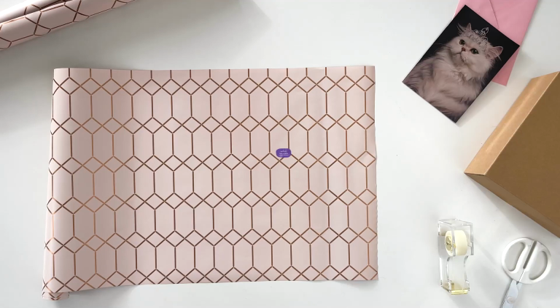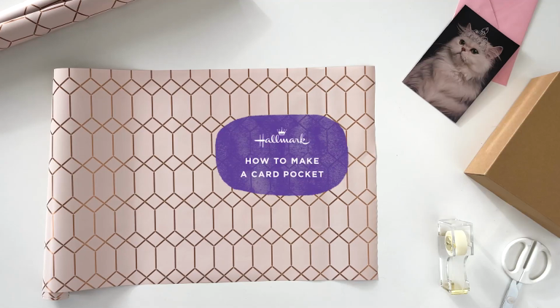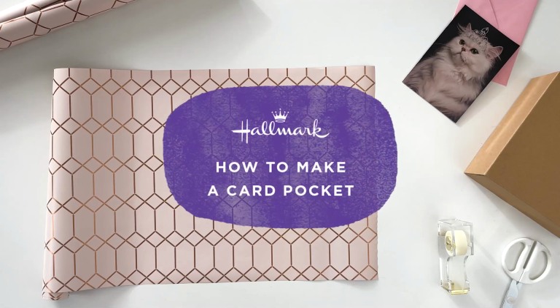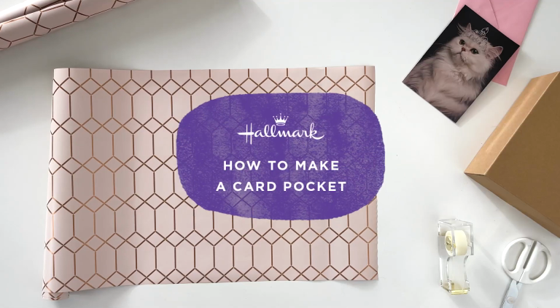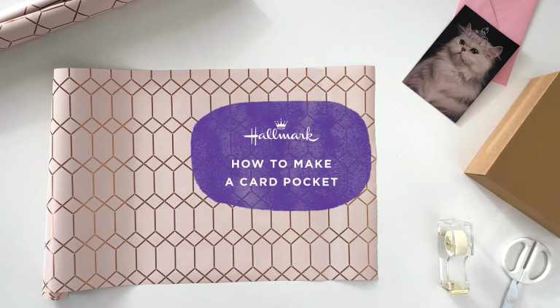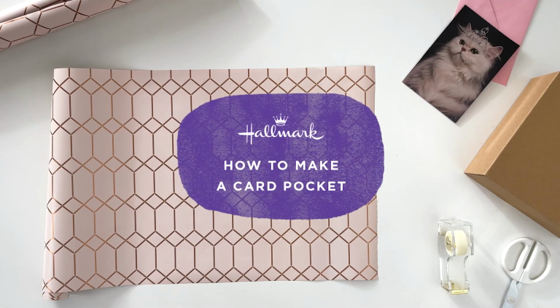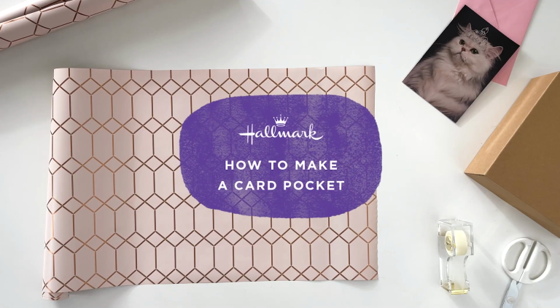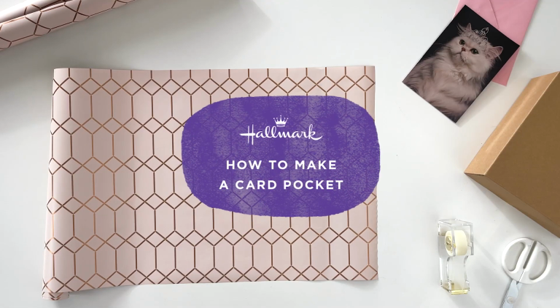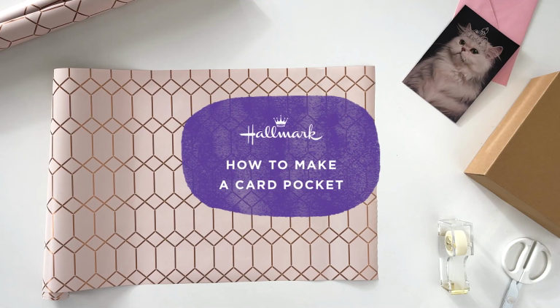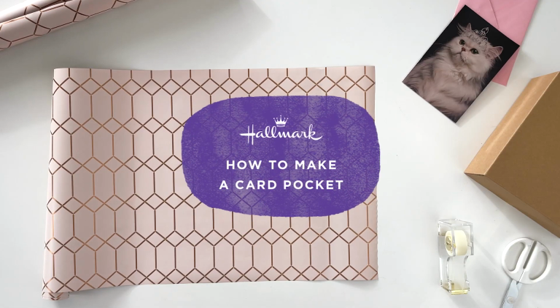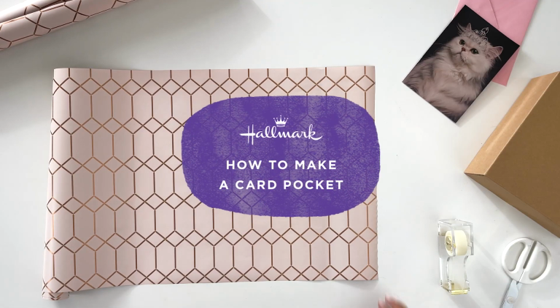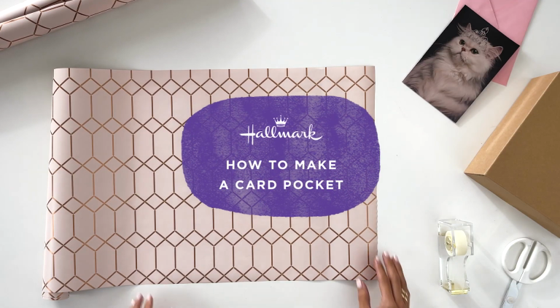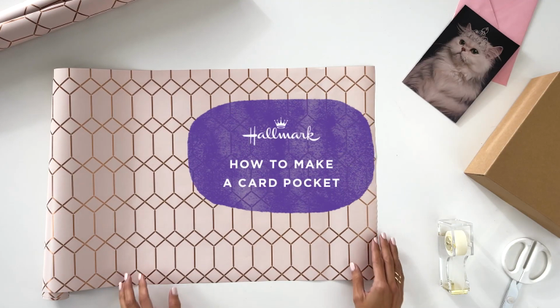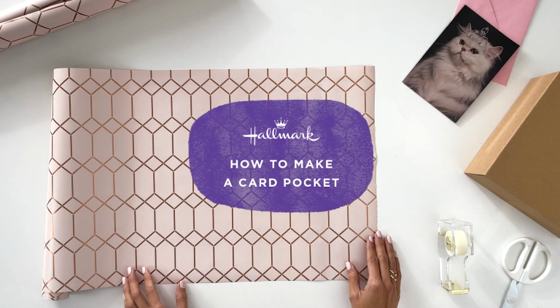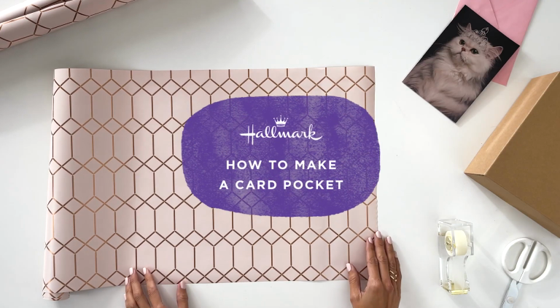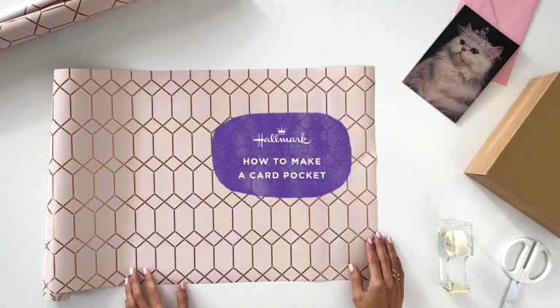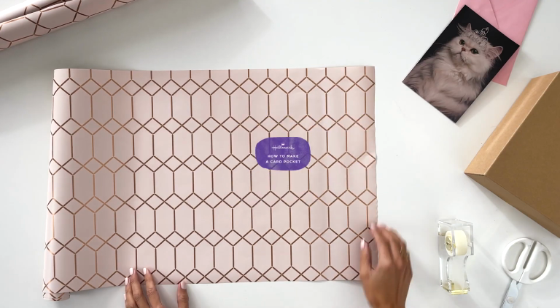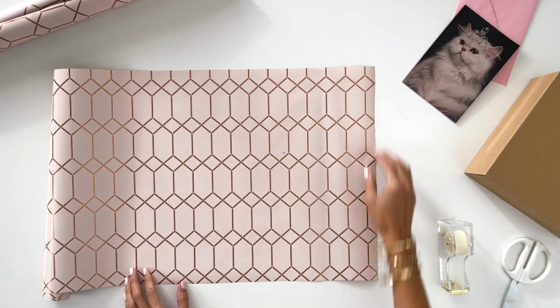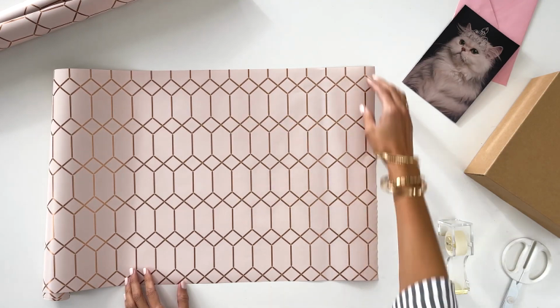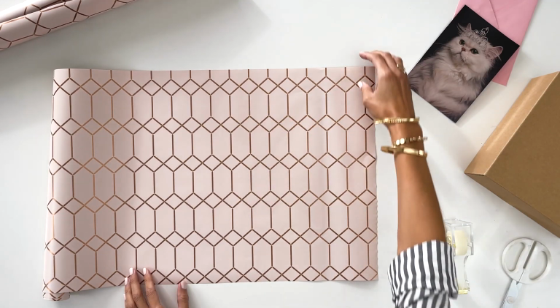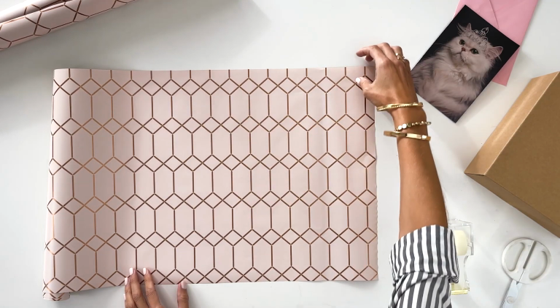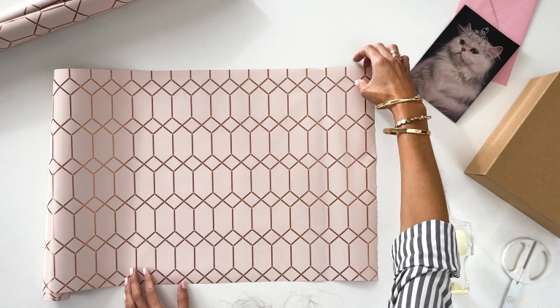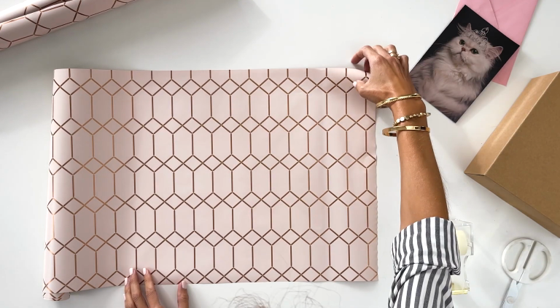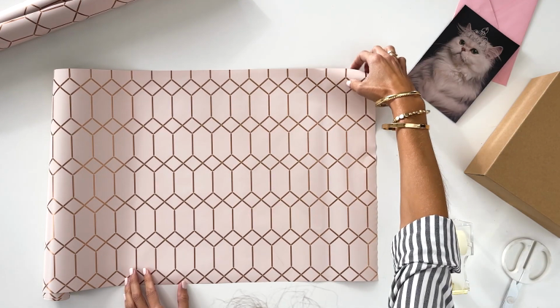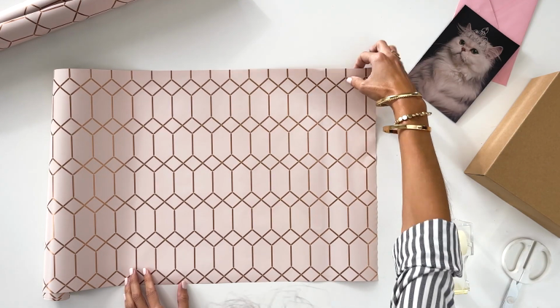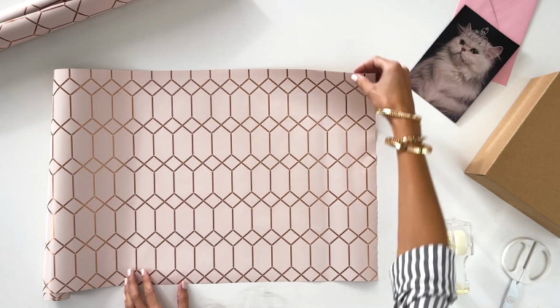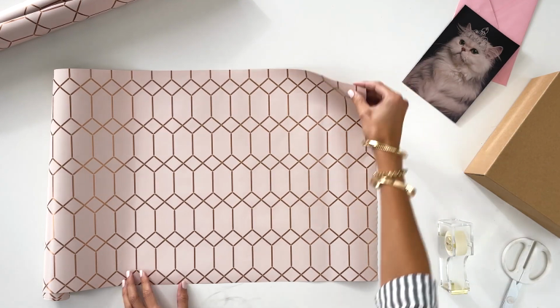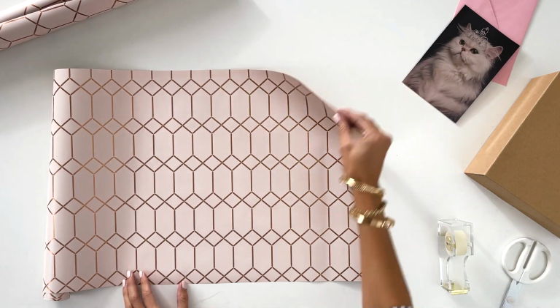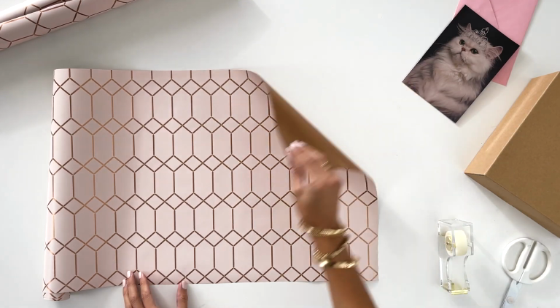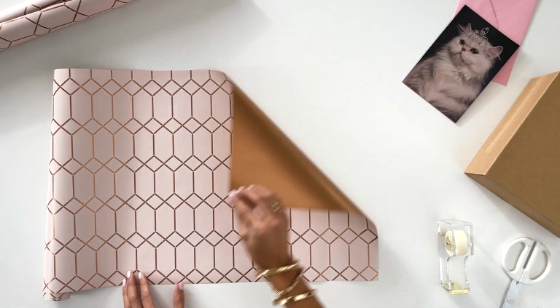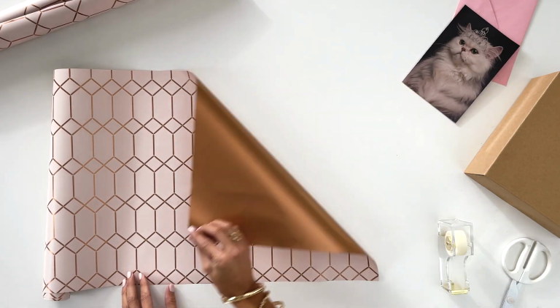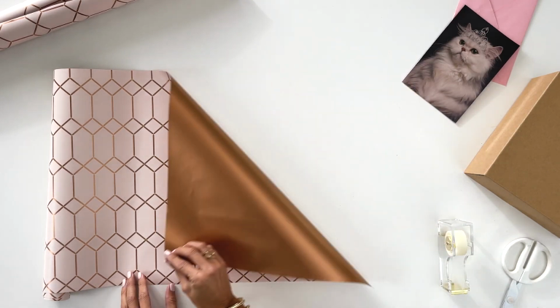Want to know how to make a card pocket for a gift? Watch this. You're going to want to use reversible wrapping paper.